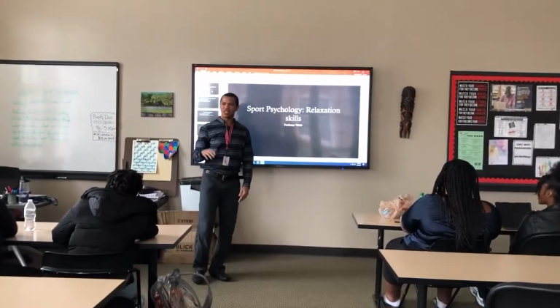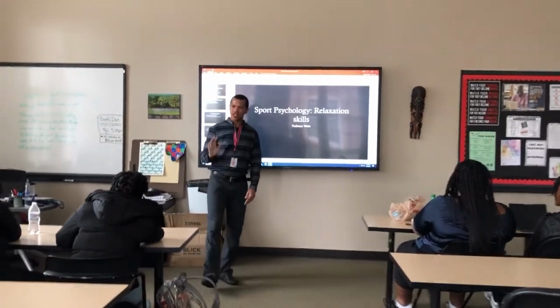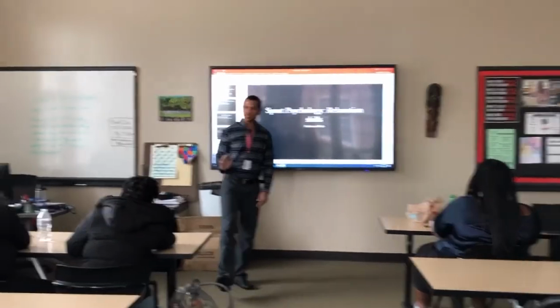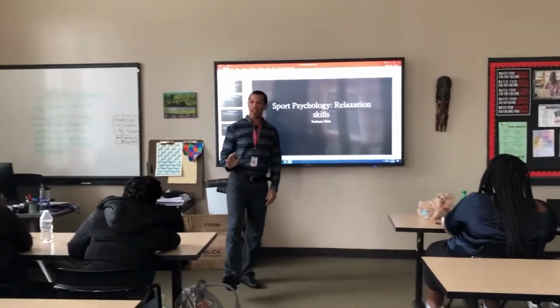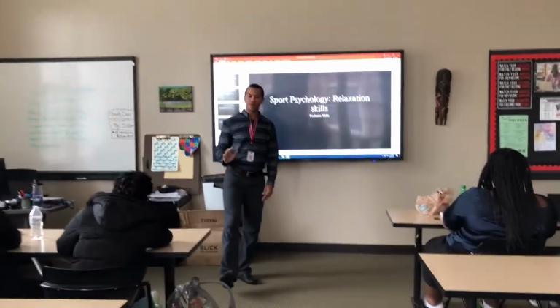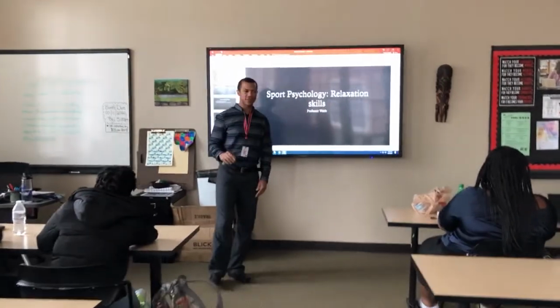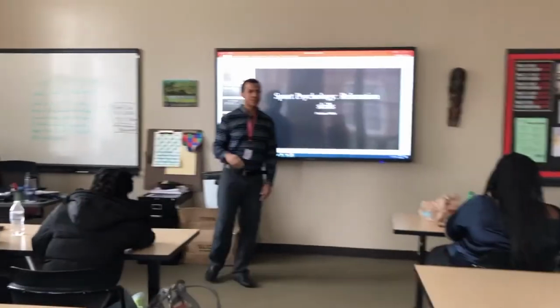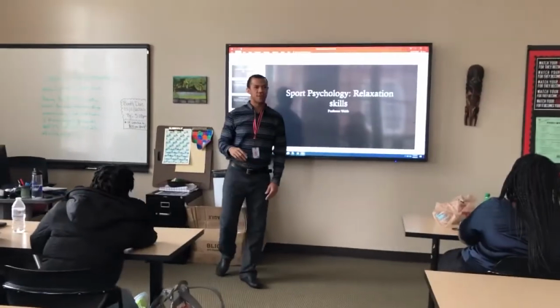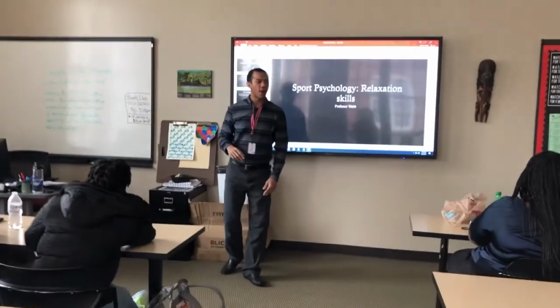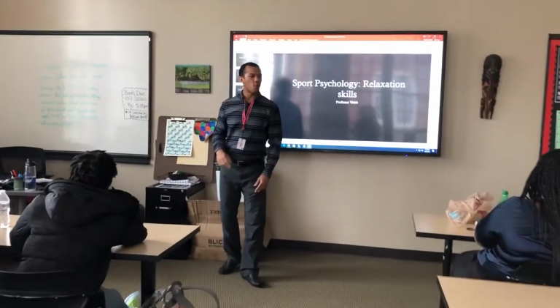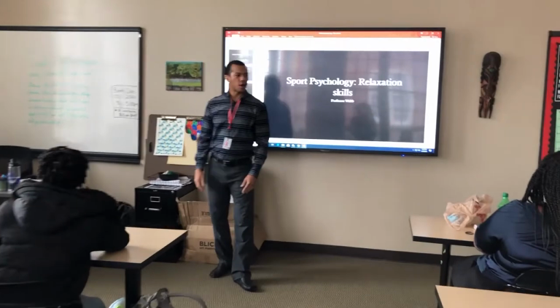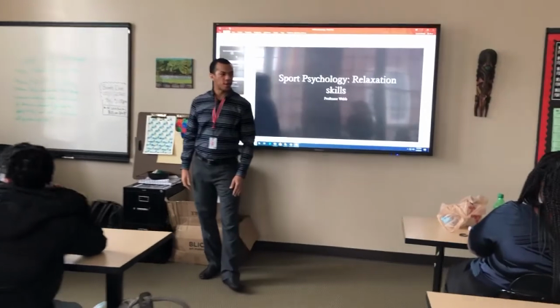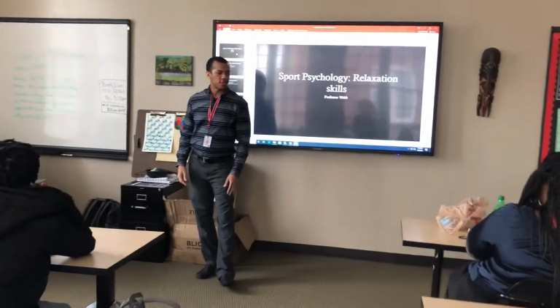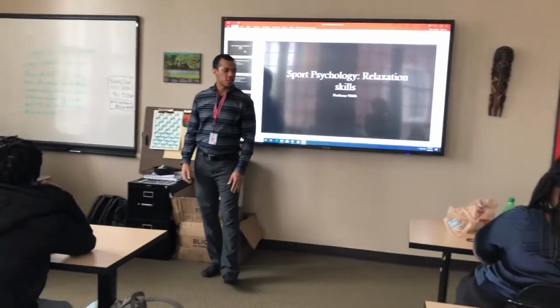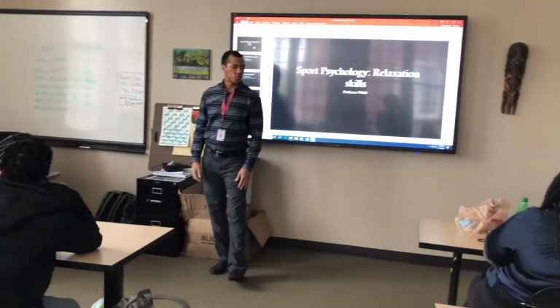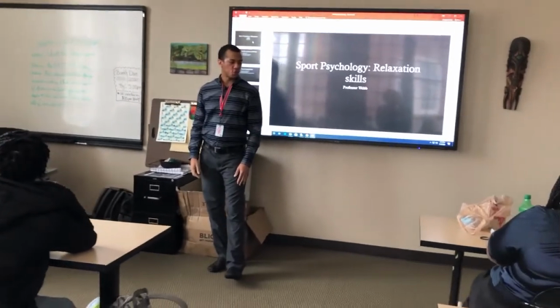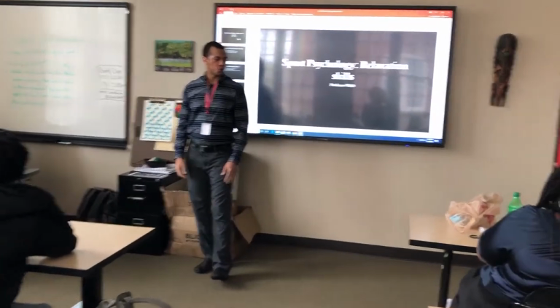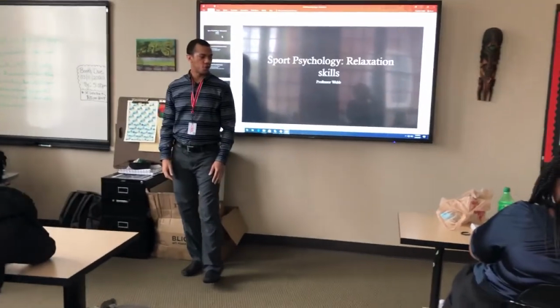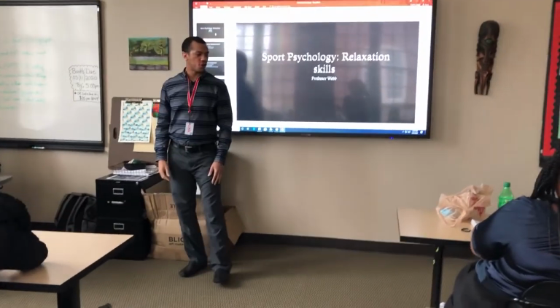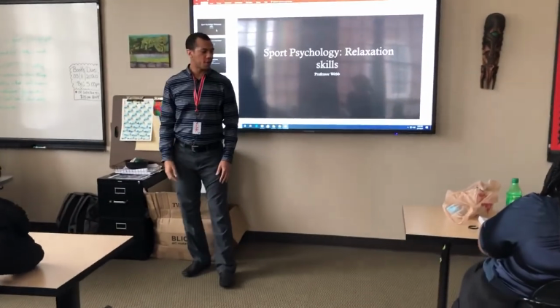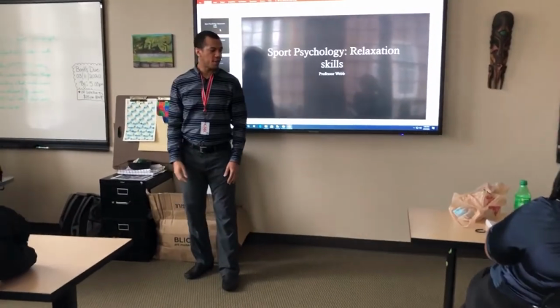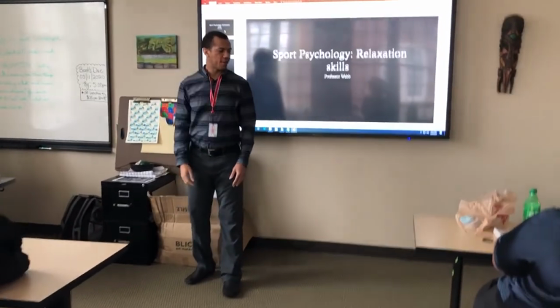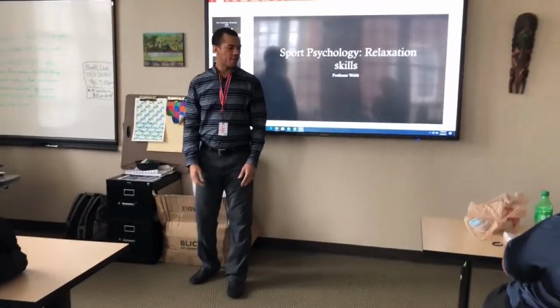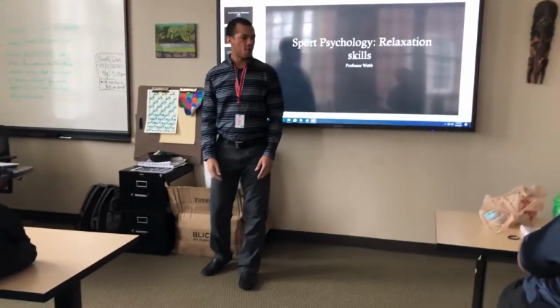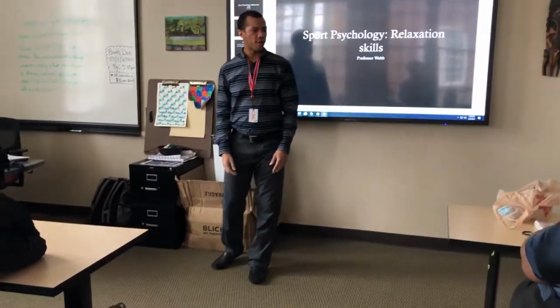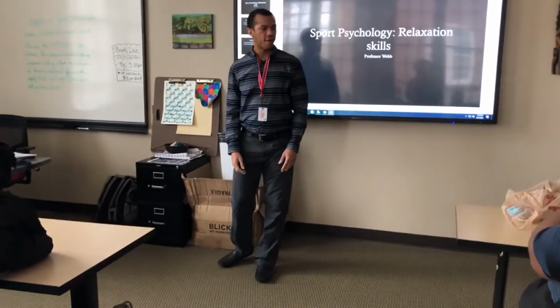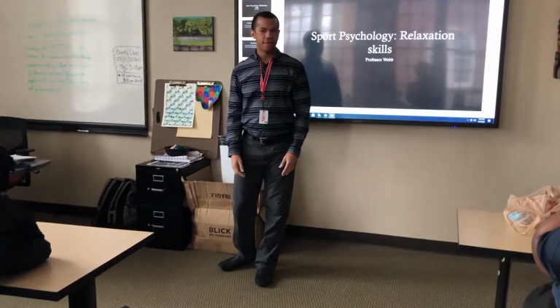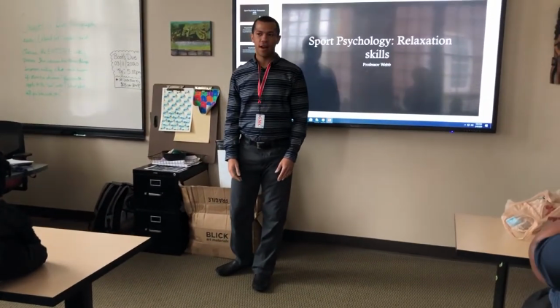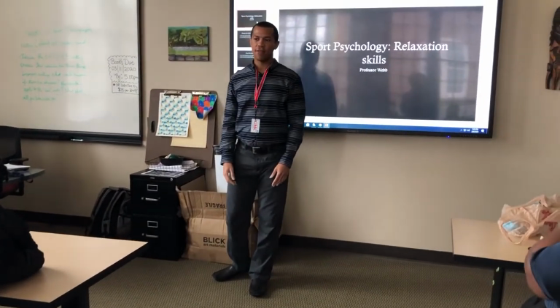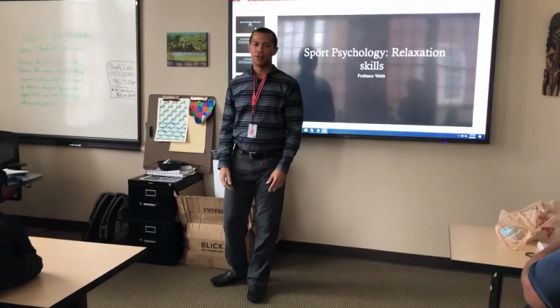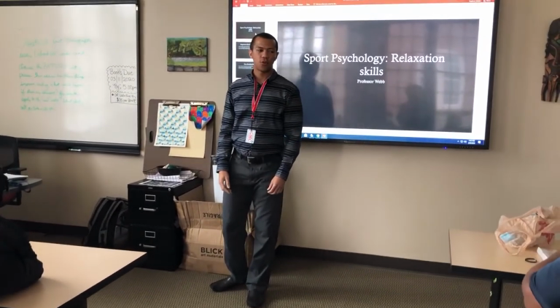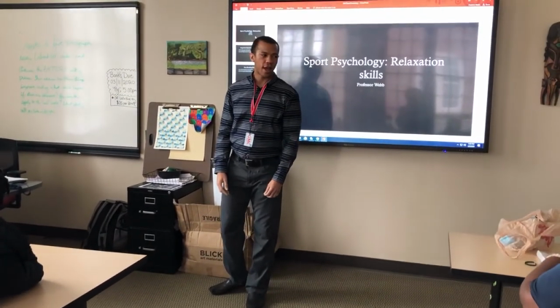Stretch out your calf muscles. One, two, three, four, five, relax.